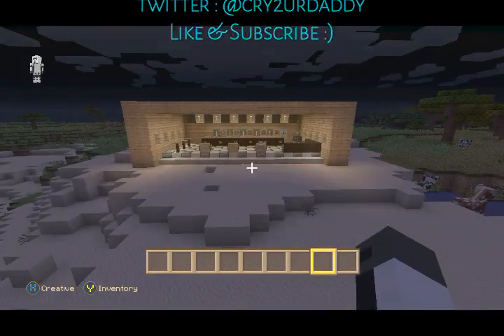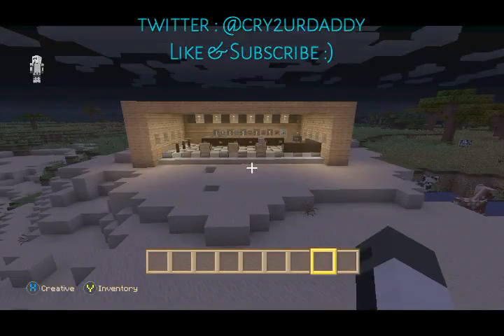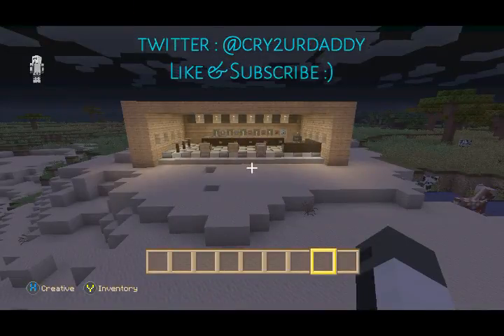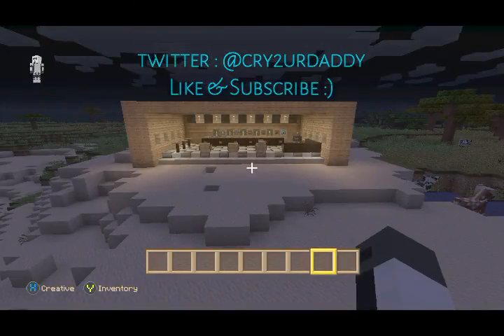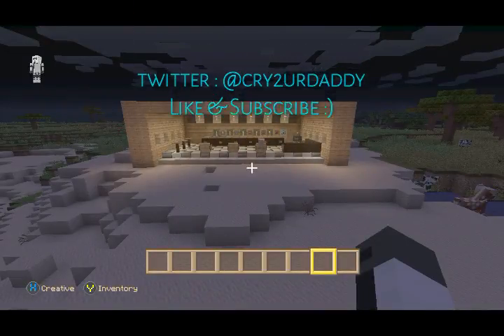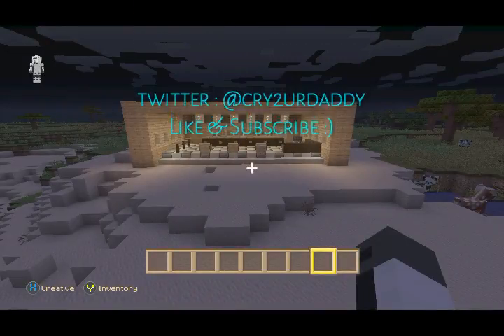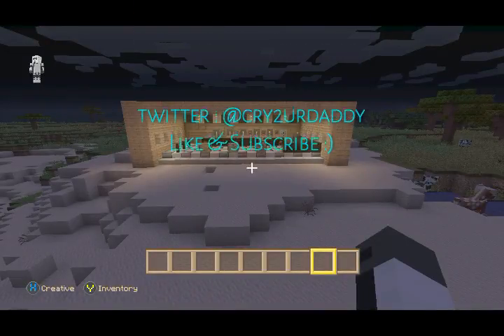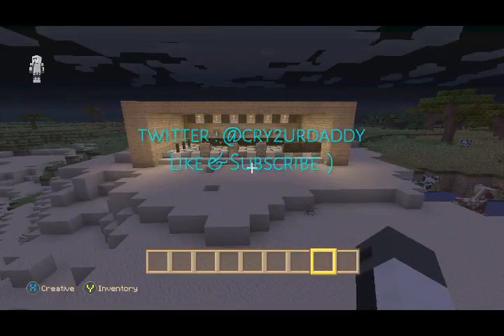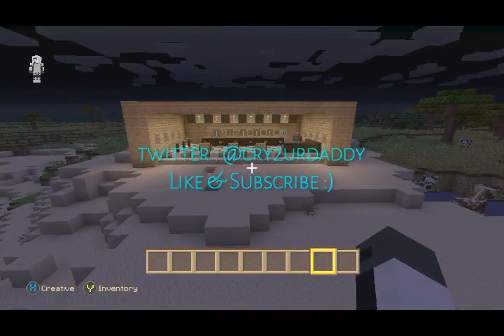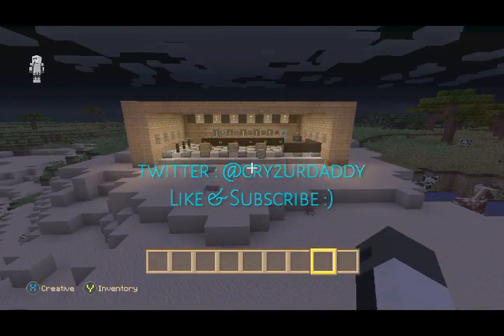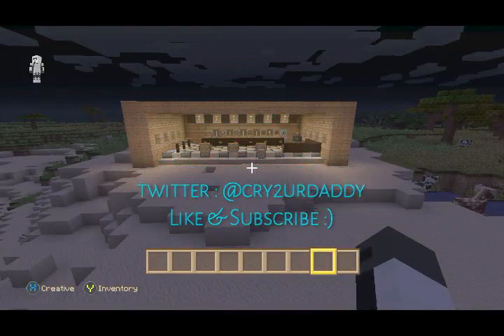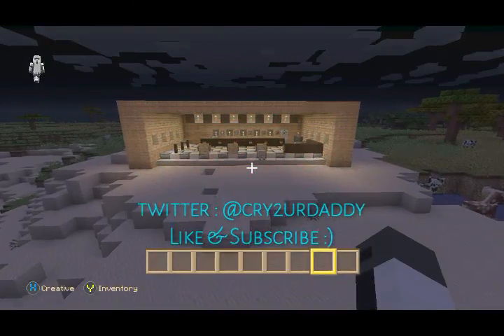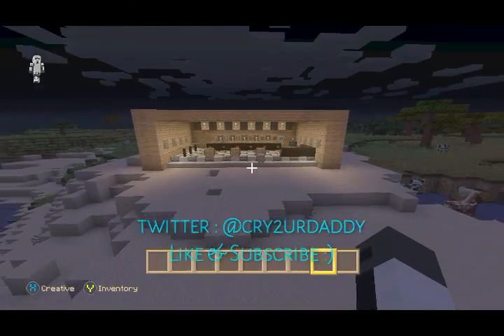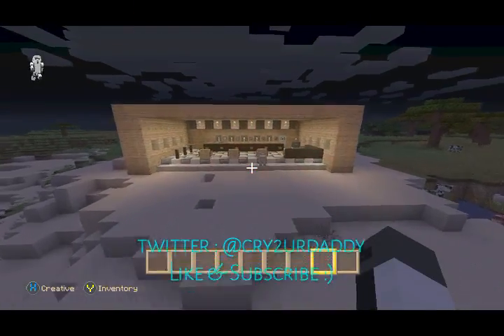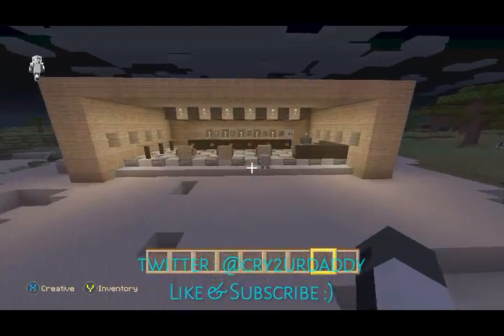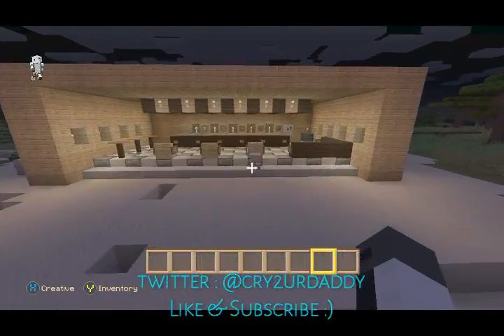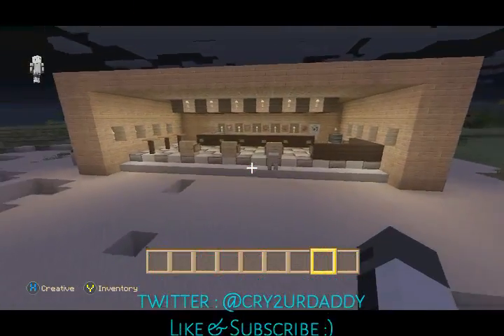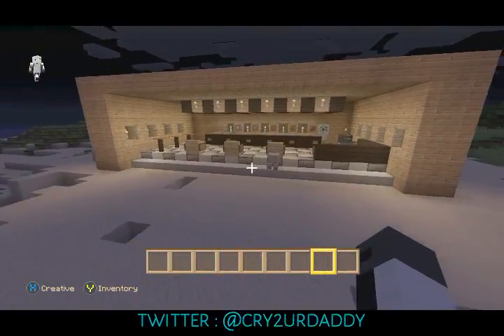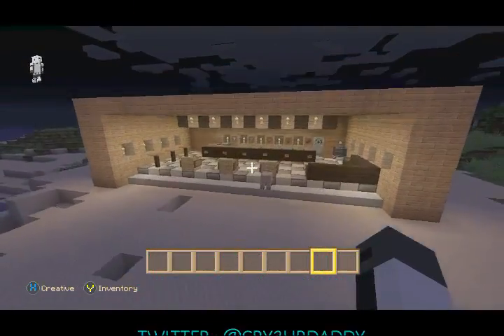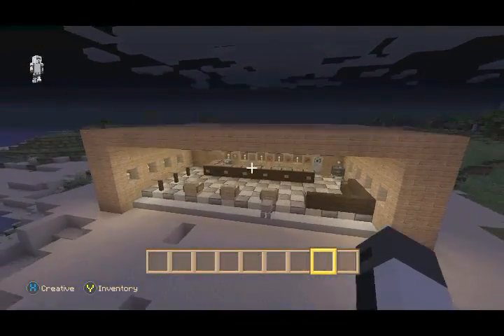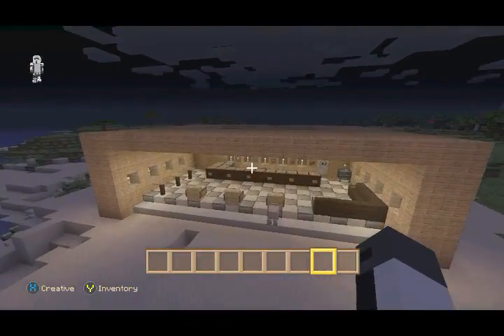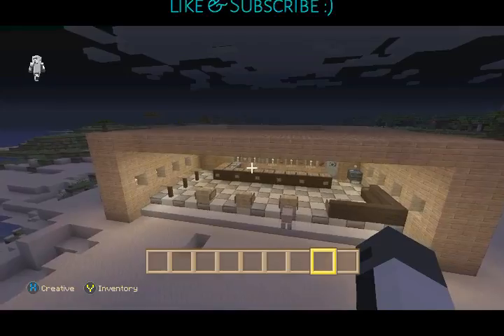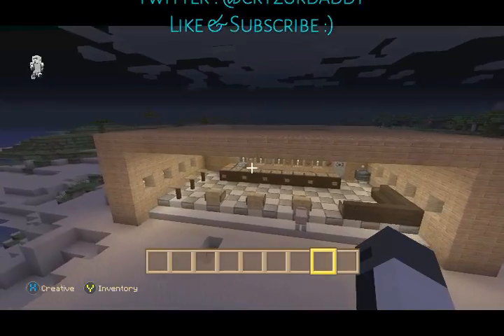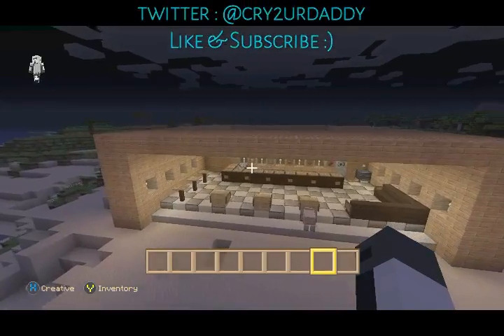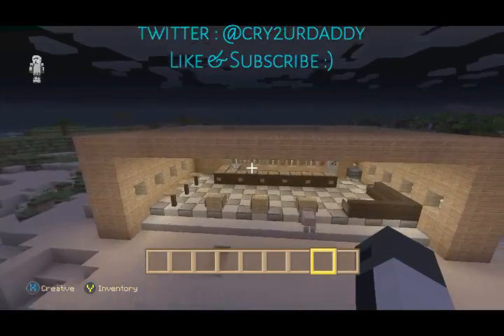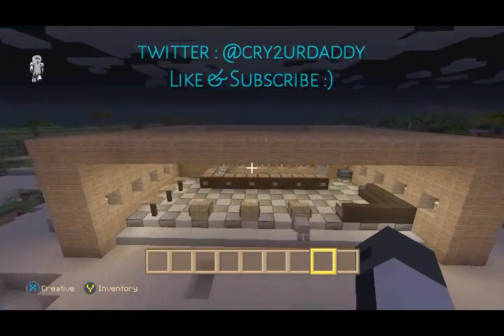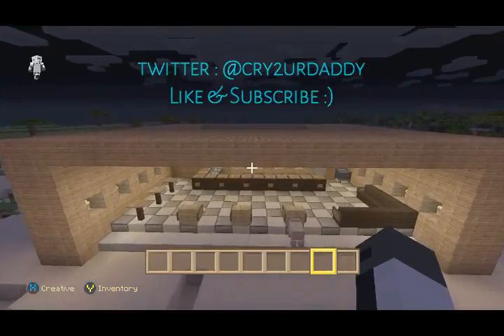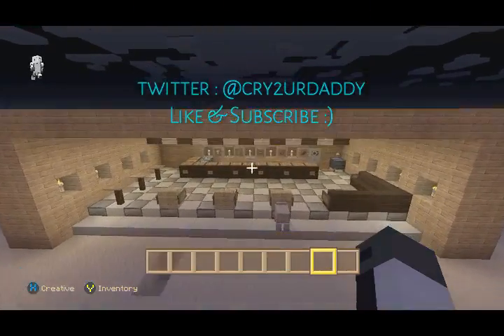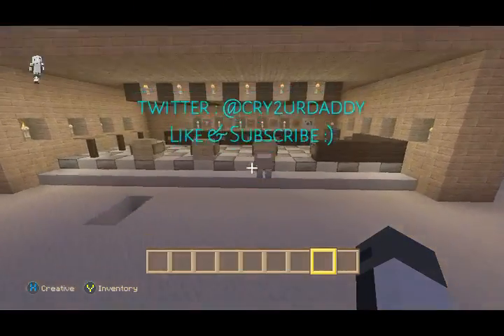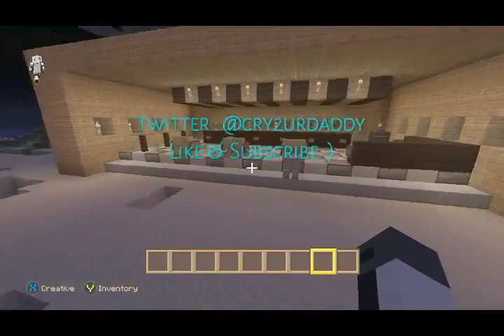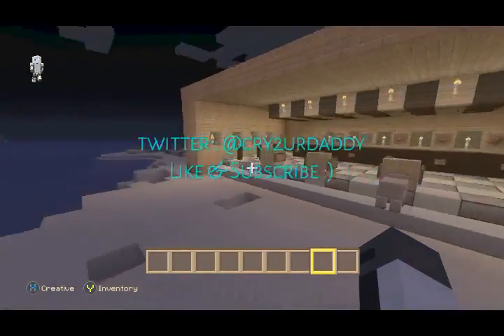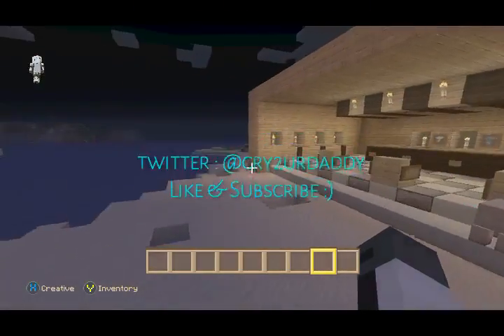Hey guys, Grady Your Mom here. Today I'm going to show you how to build a pretty cool bar.